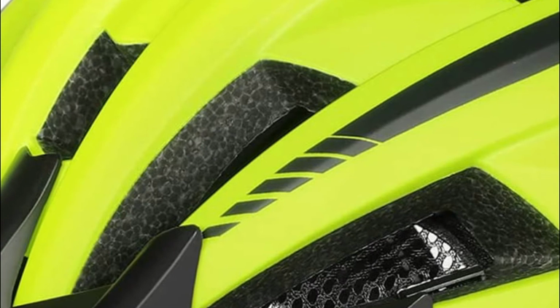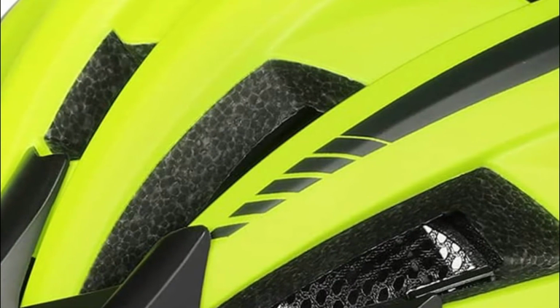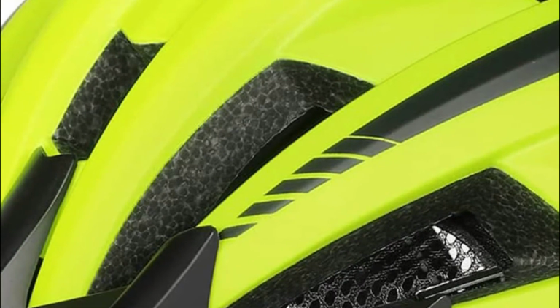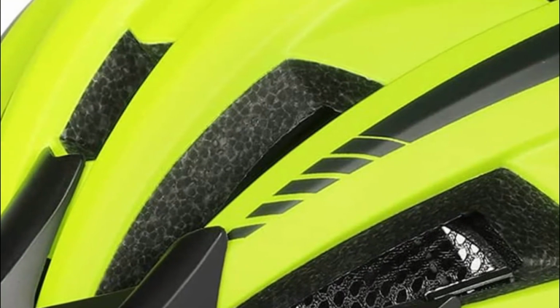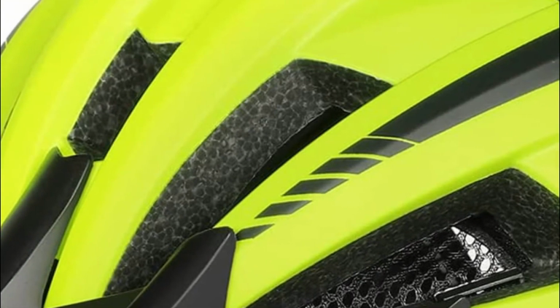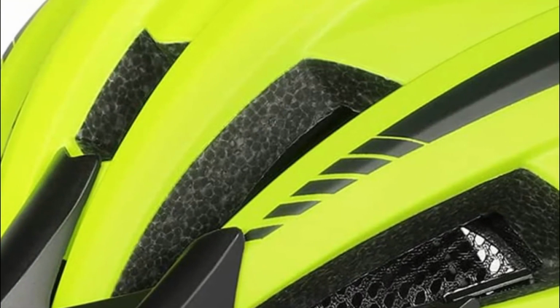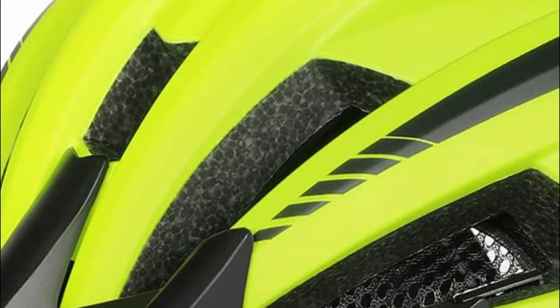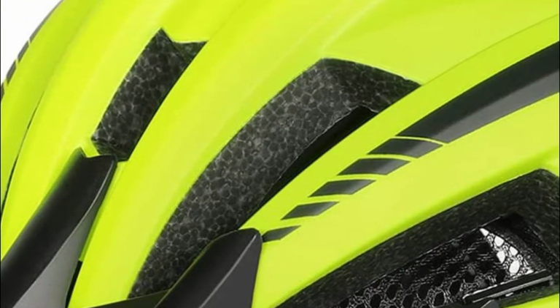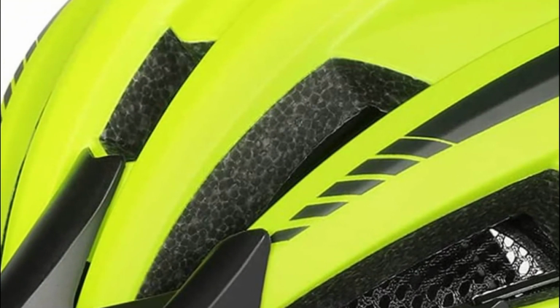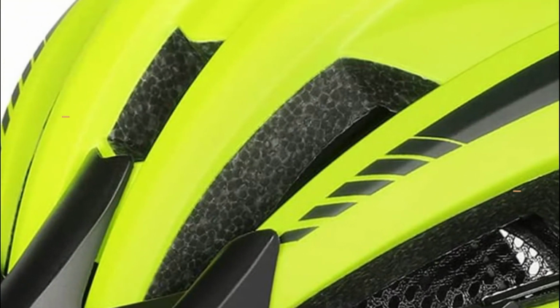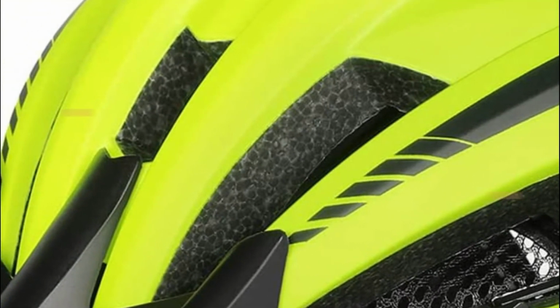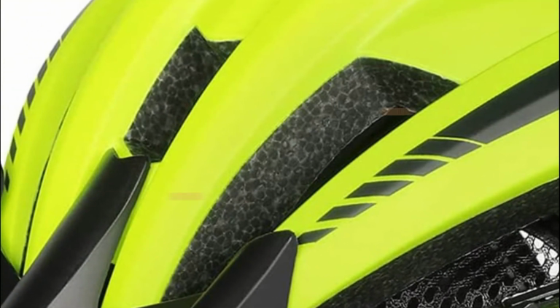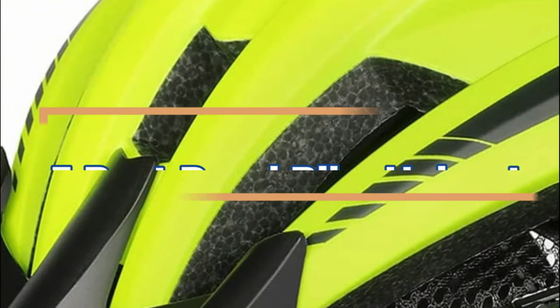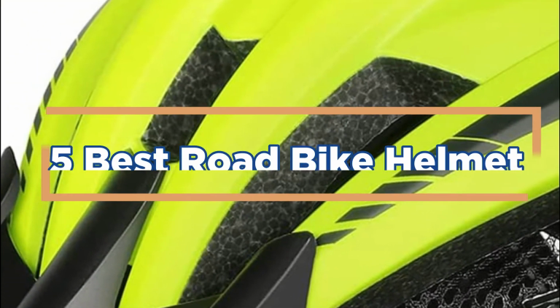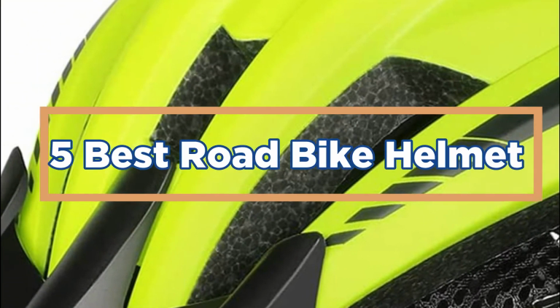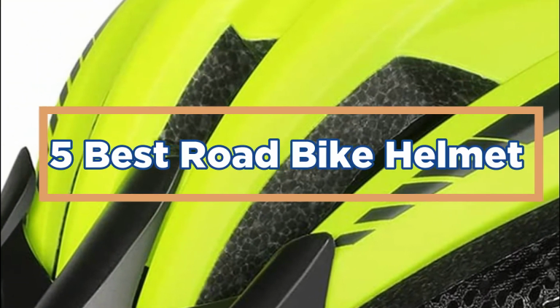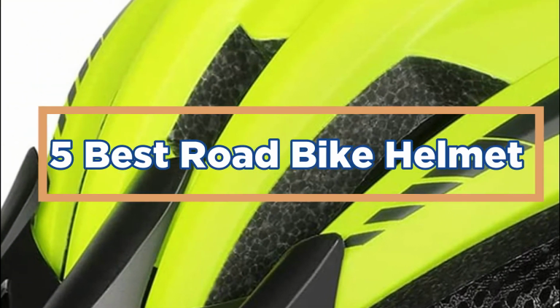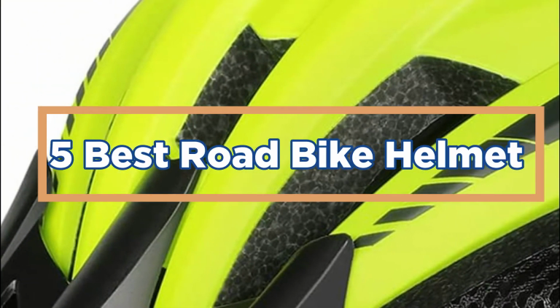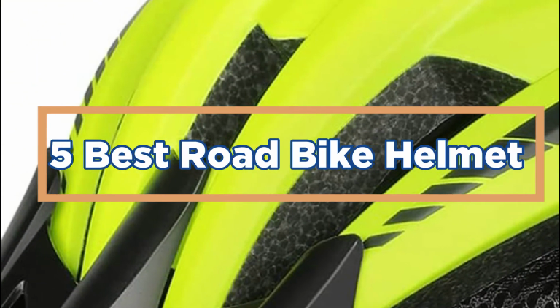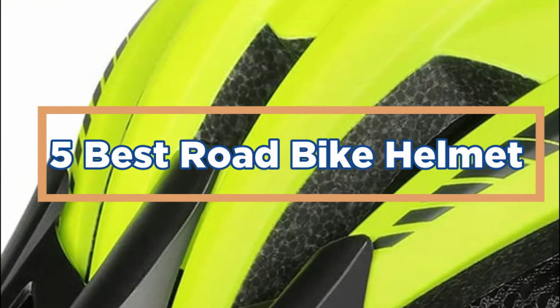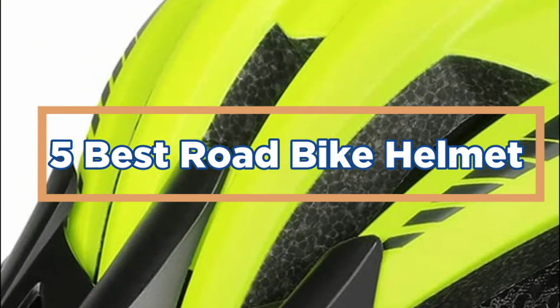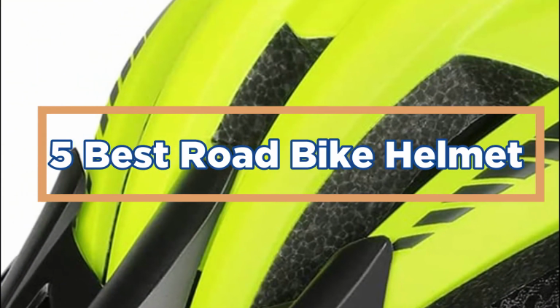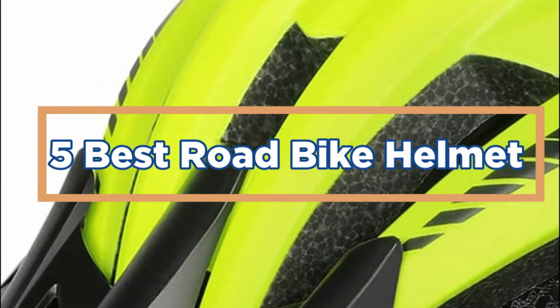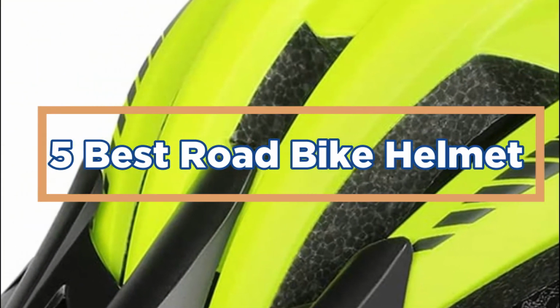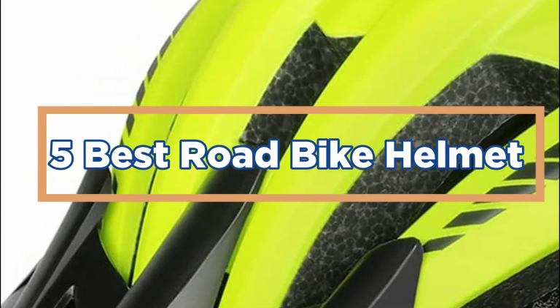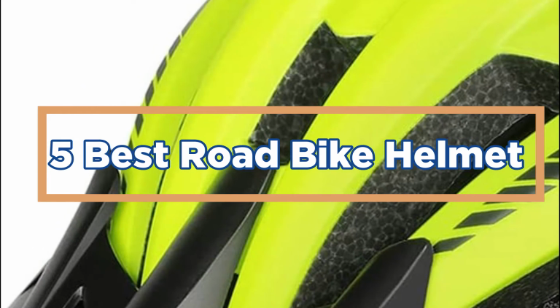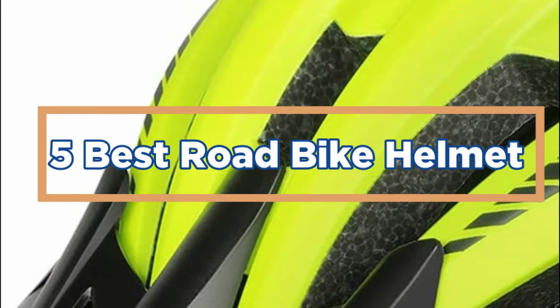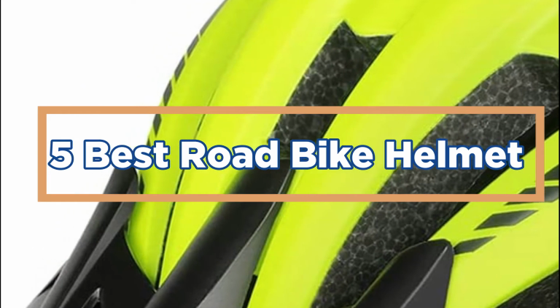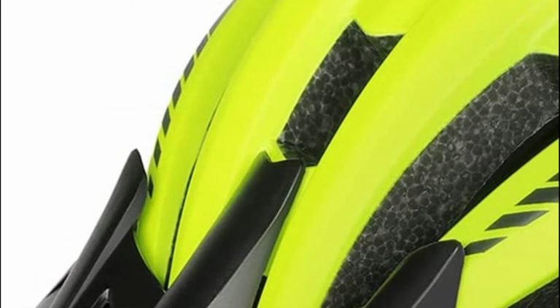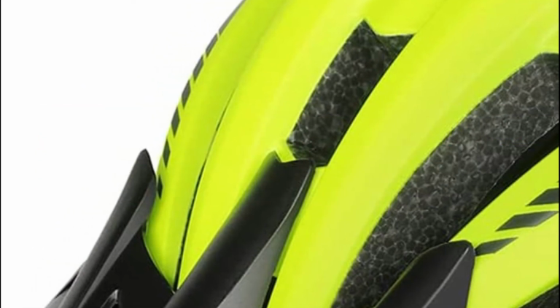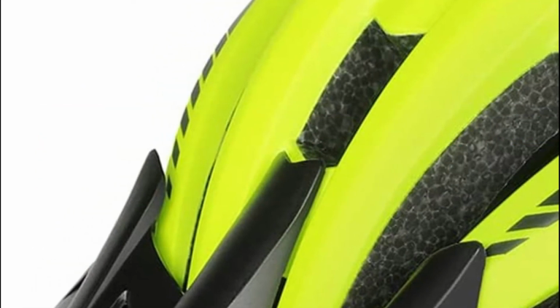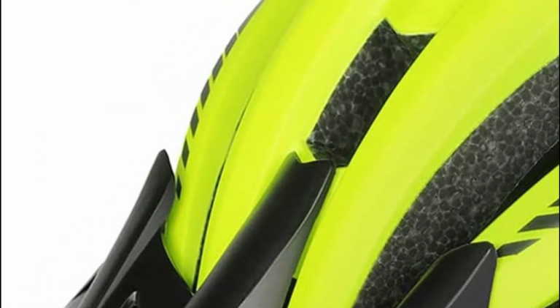In today's video, we will show you the top 5 best road bike helmets. So, let's get started.